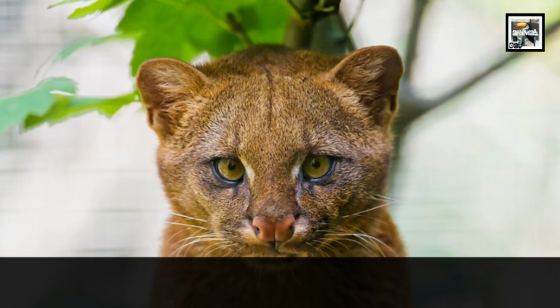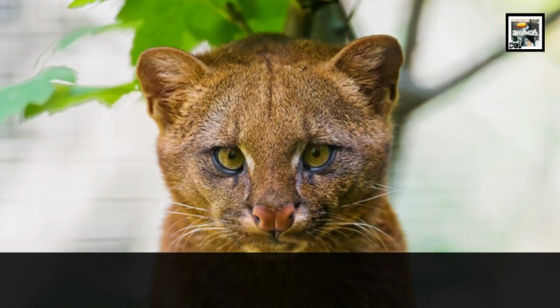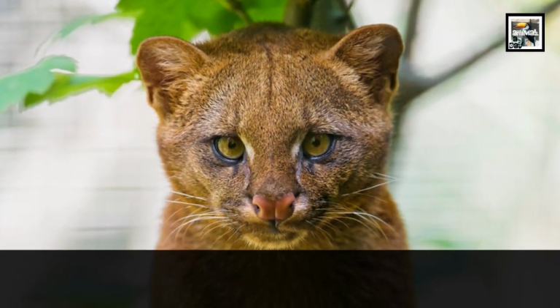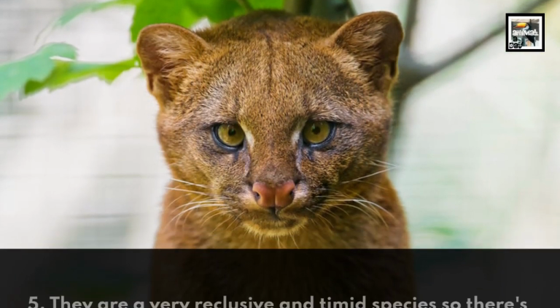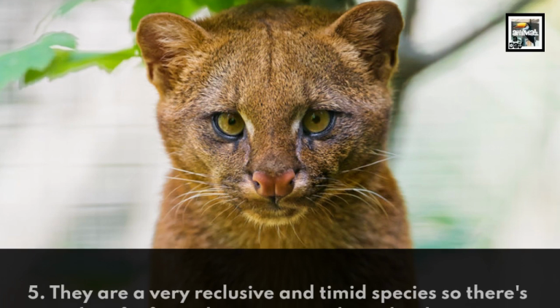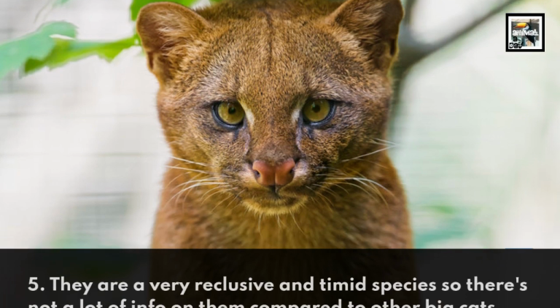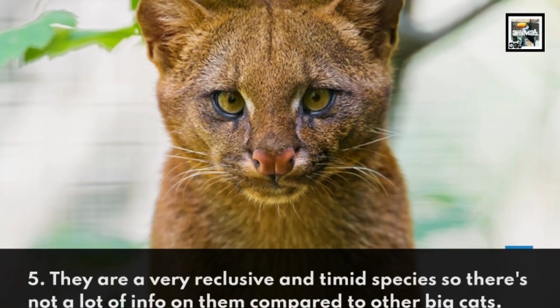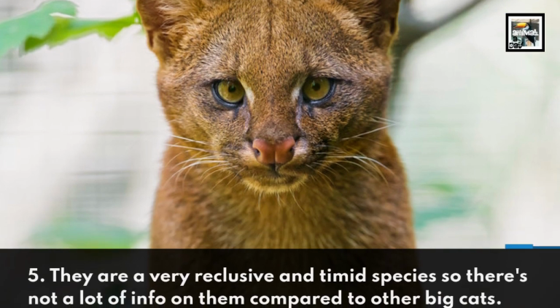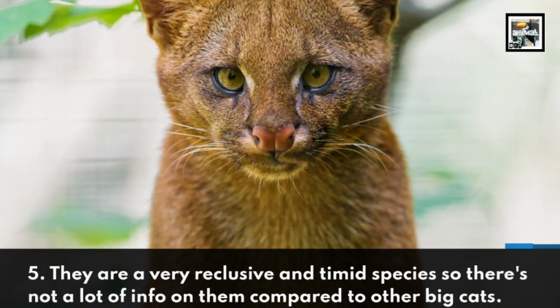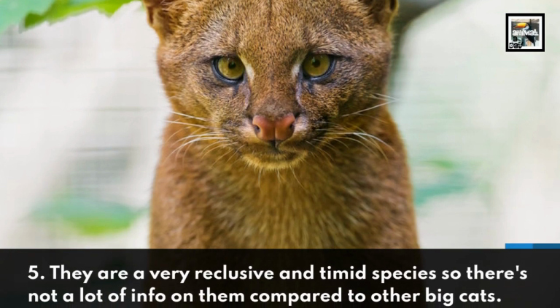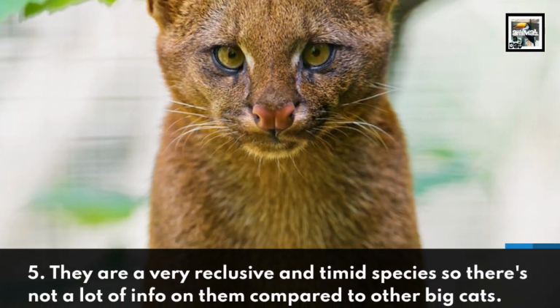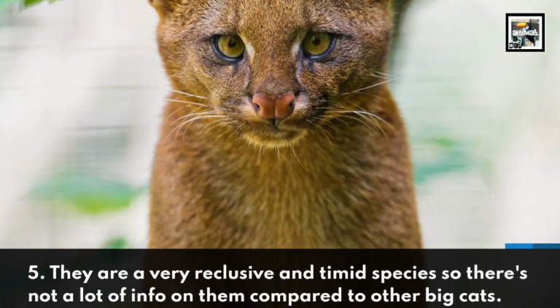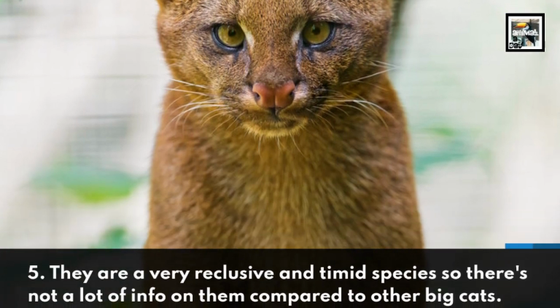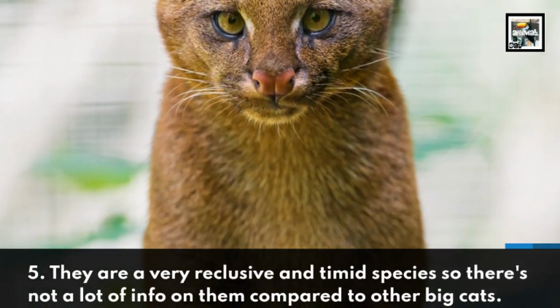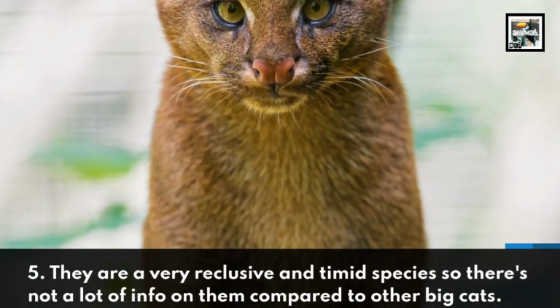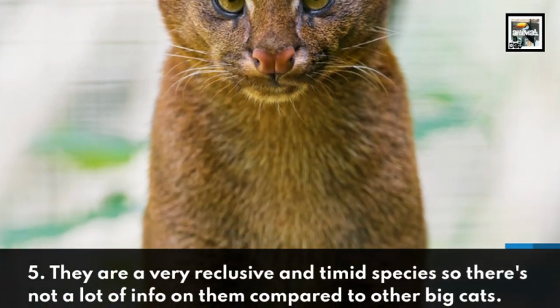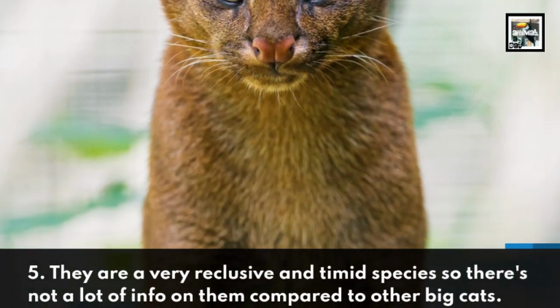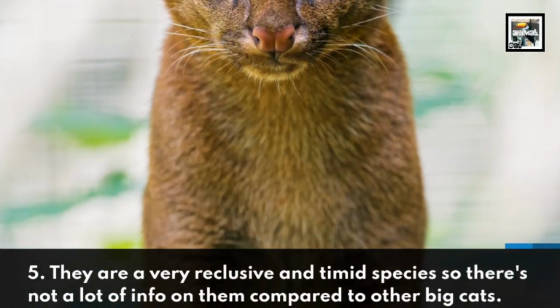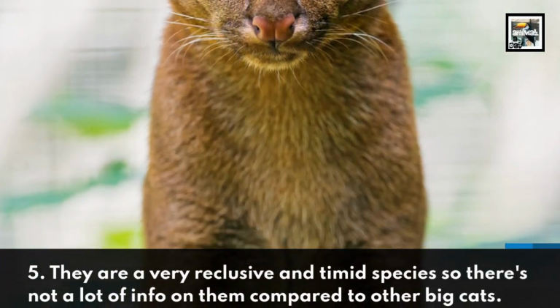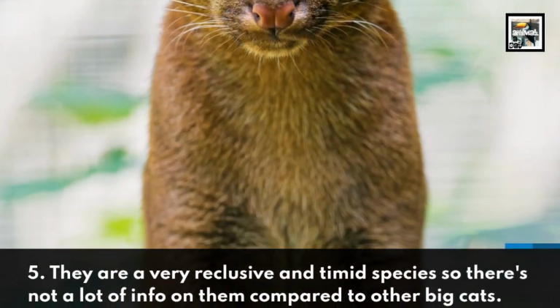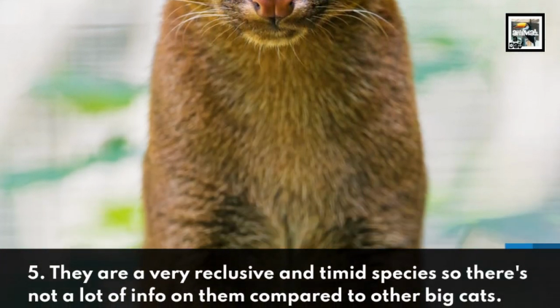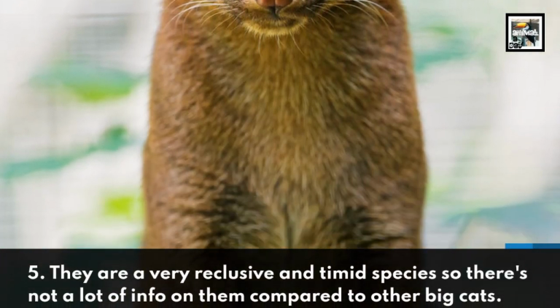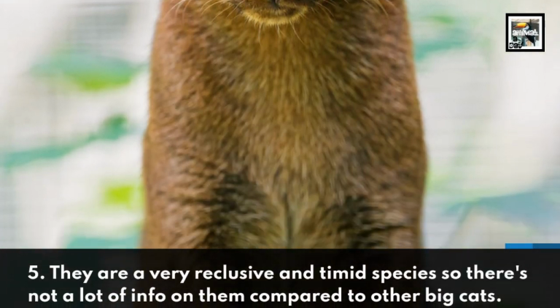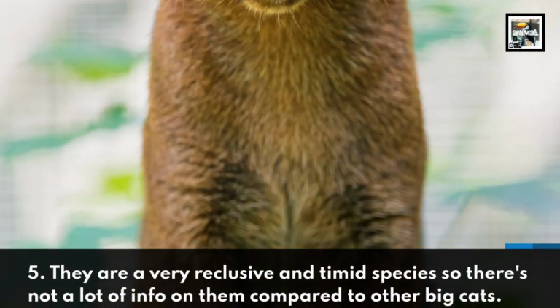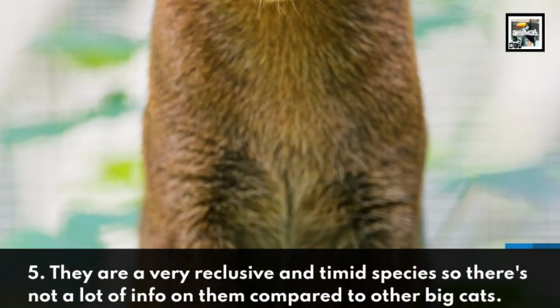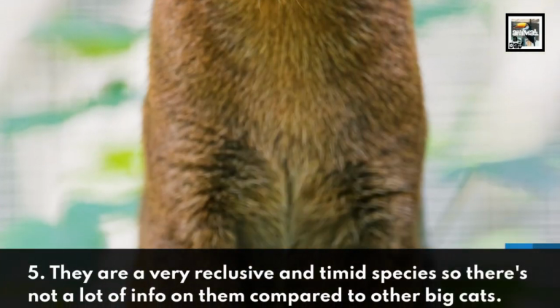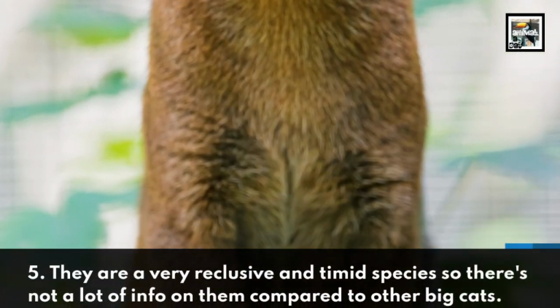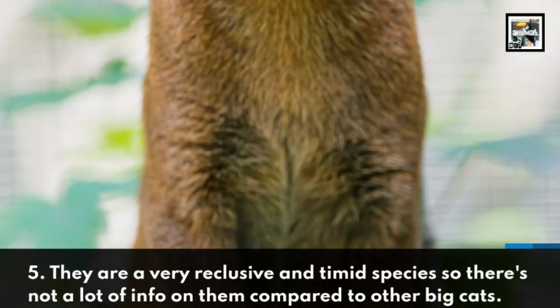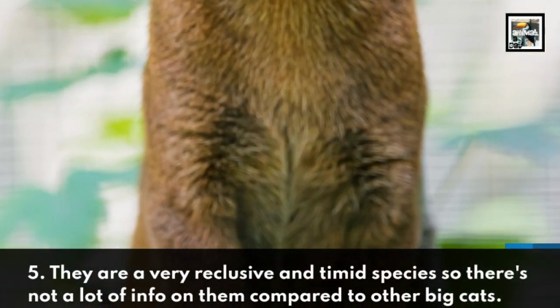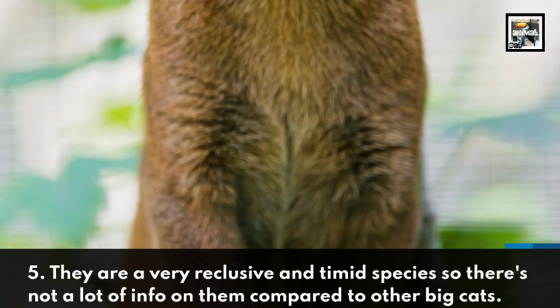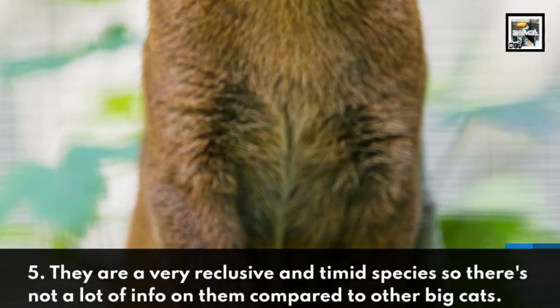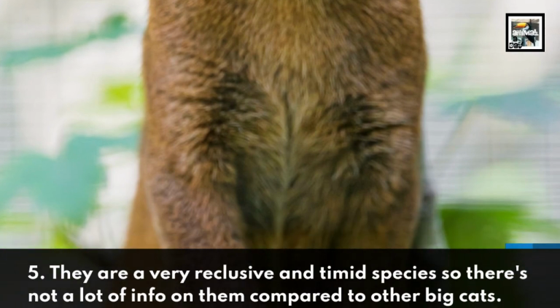They are a very reclusive and timid species, so there's not a lot of info on them compared to other big cats.